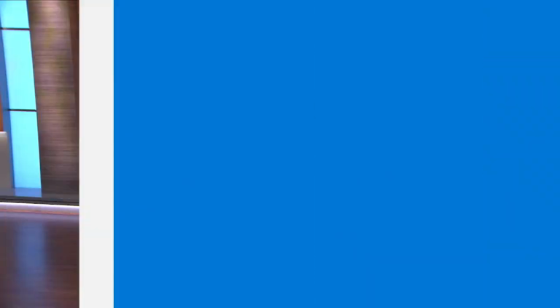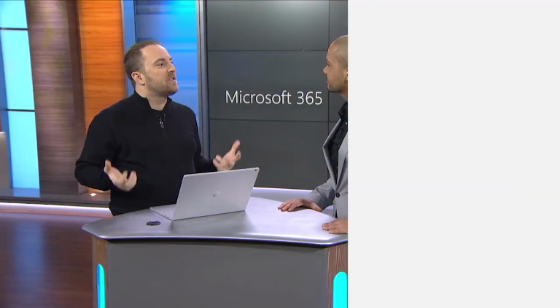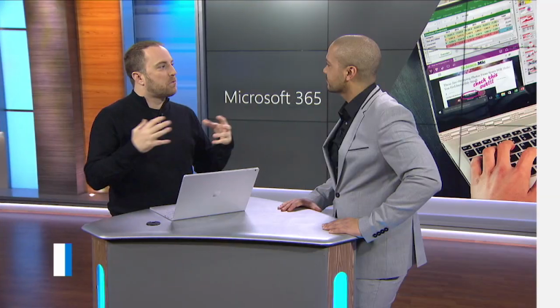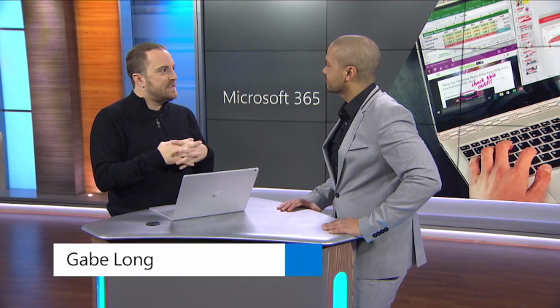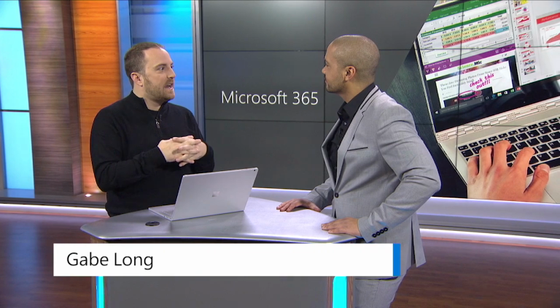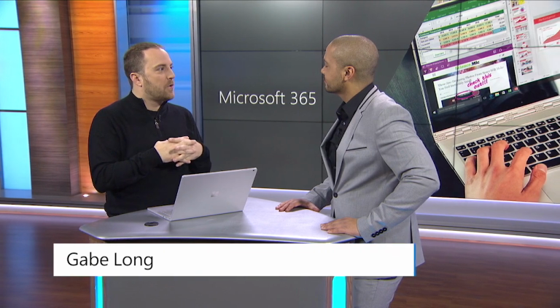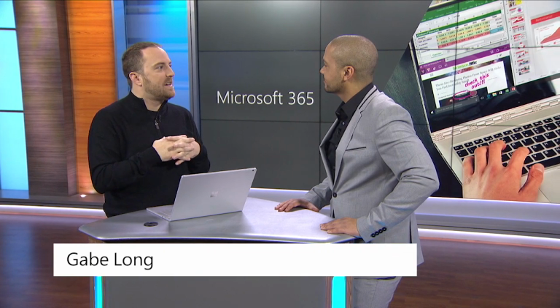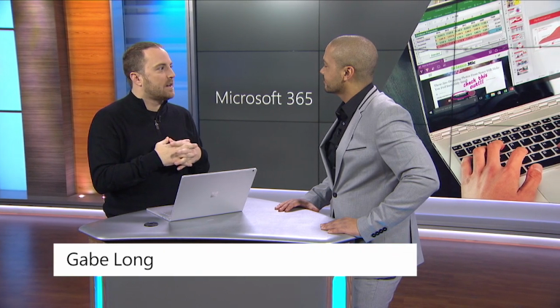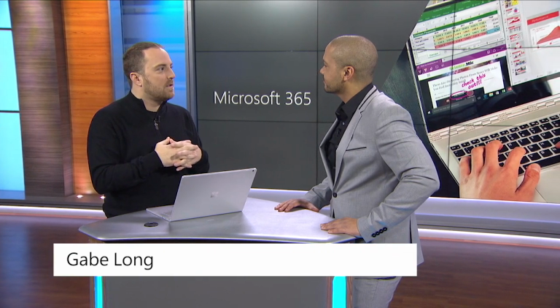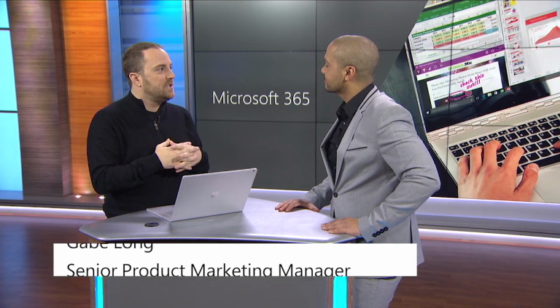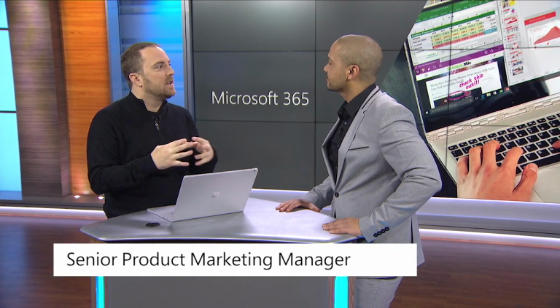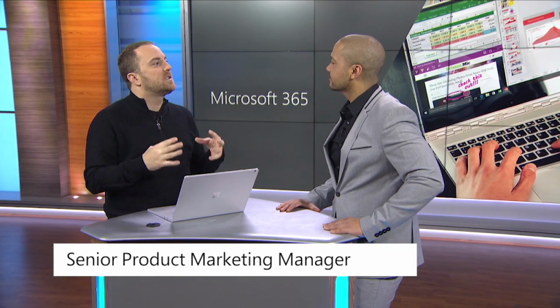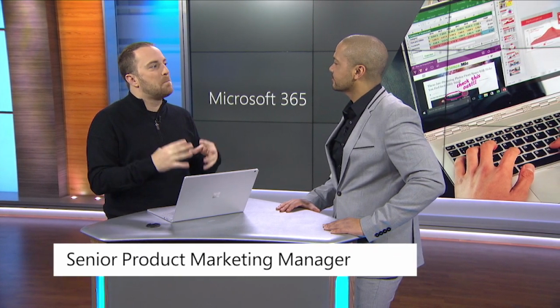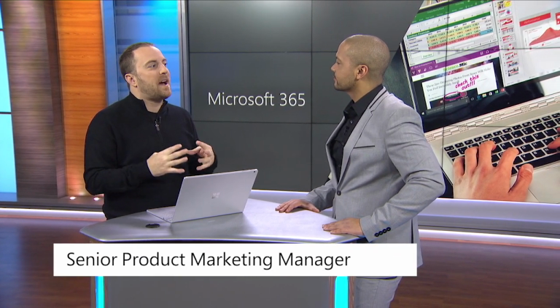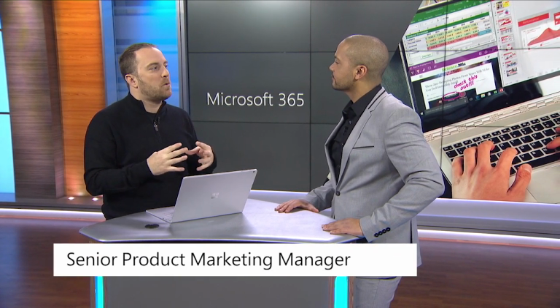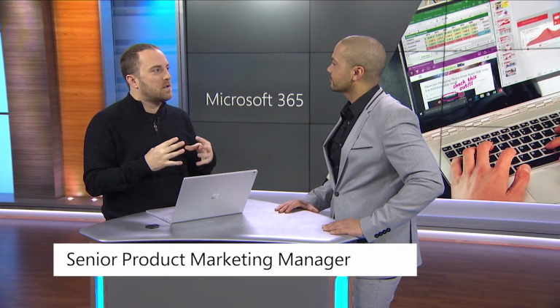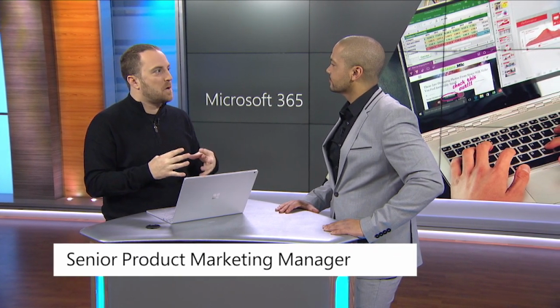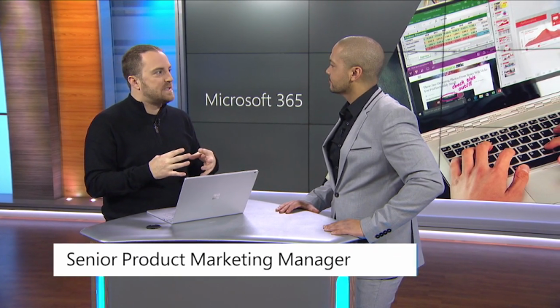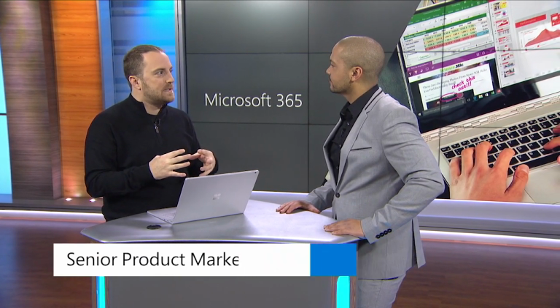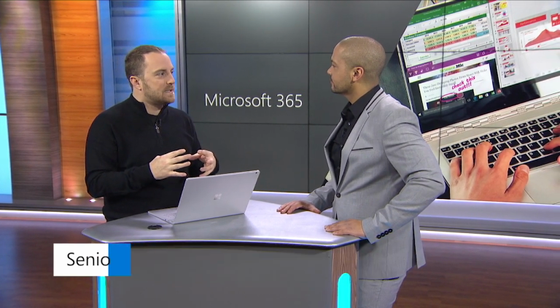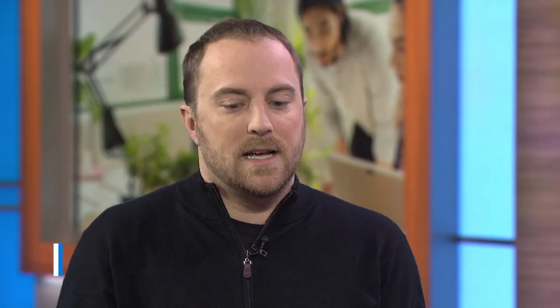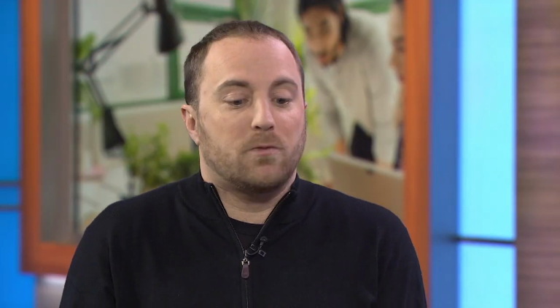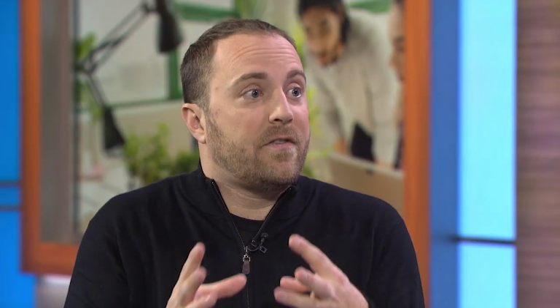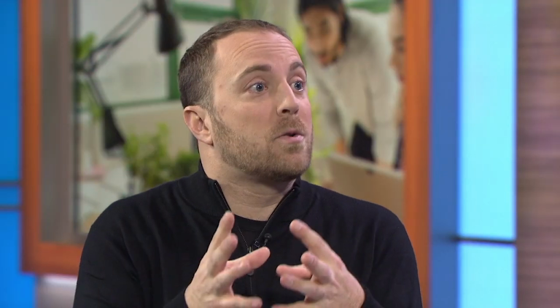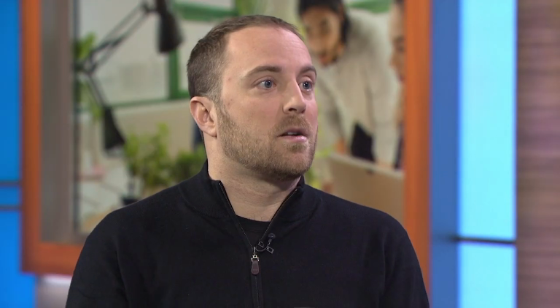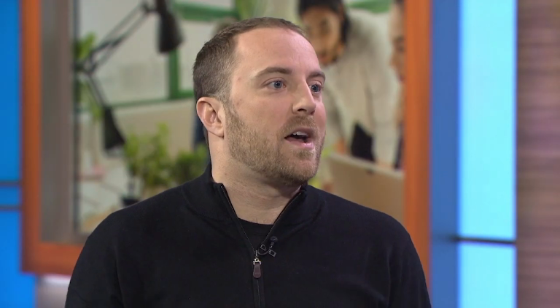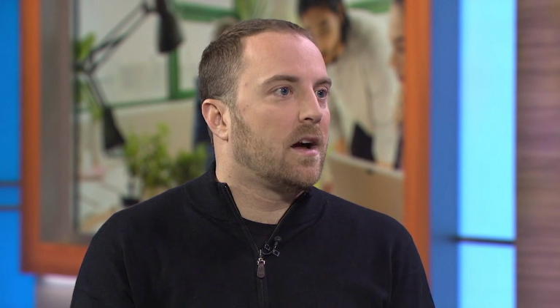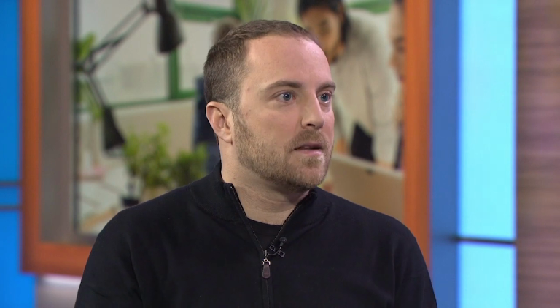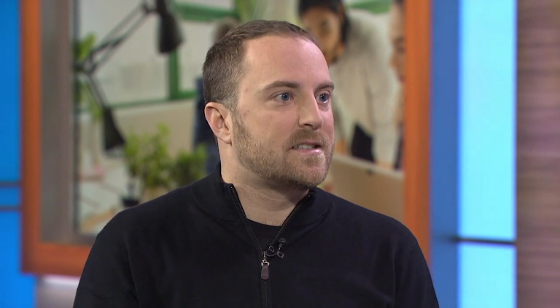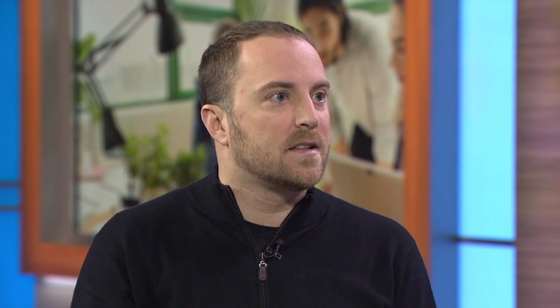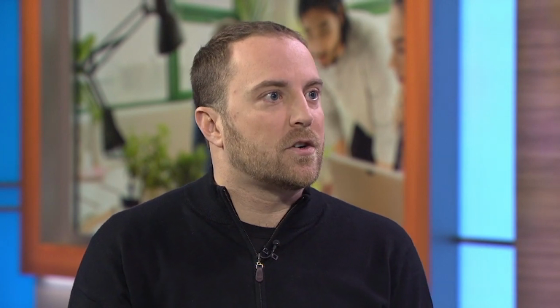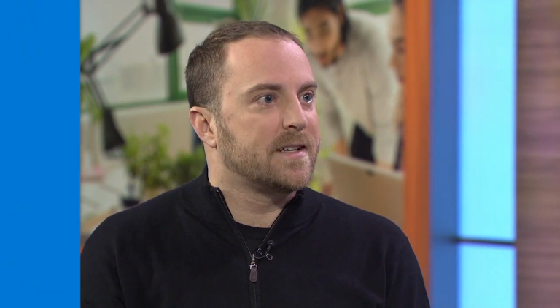We have to bring together the right technology to empower our small businesses to really focus on why they got into business in the first place.